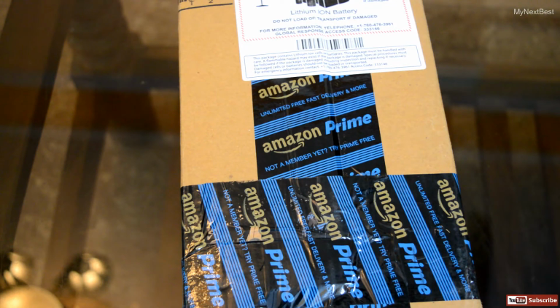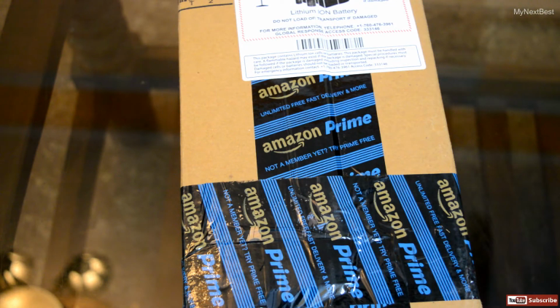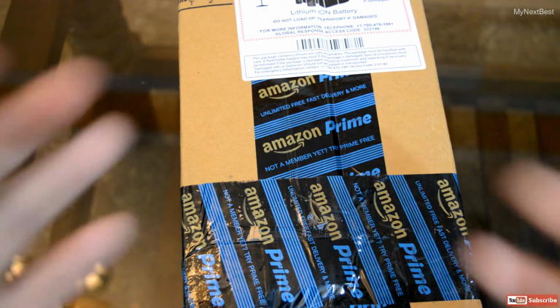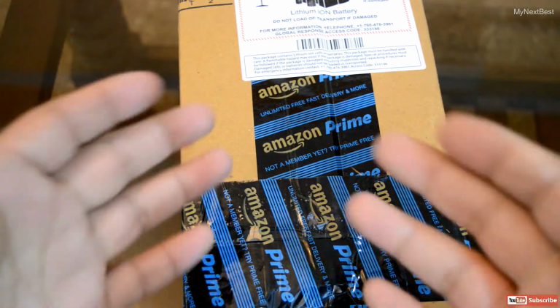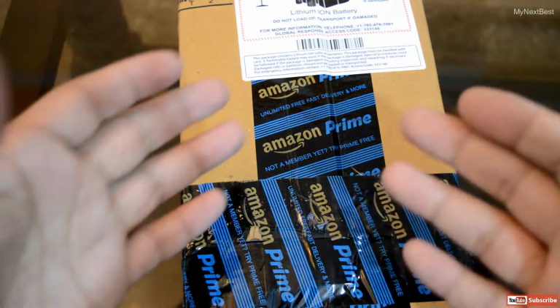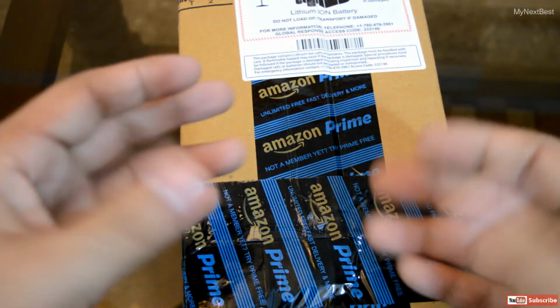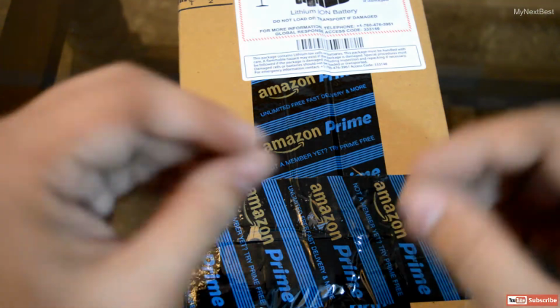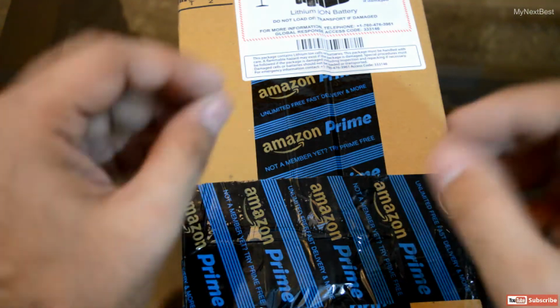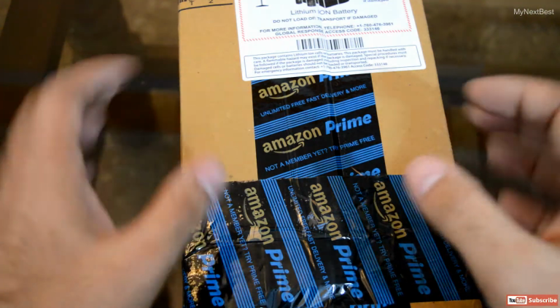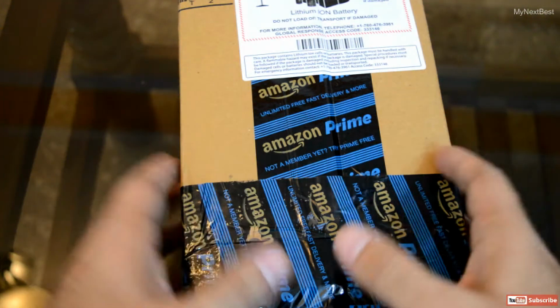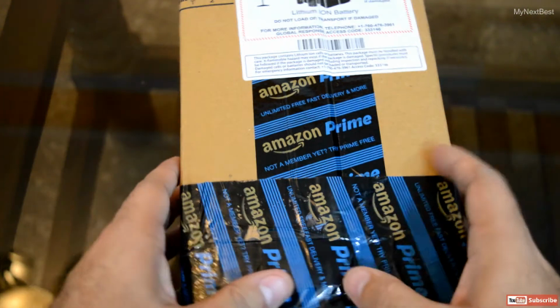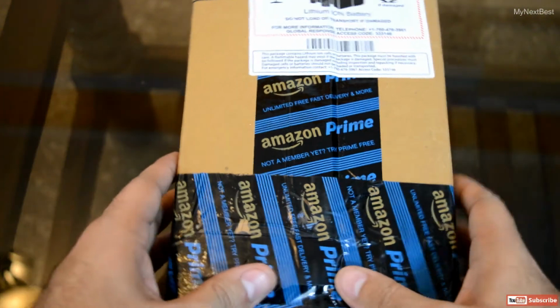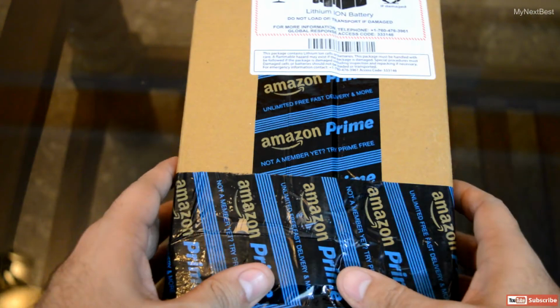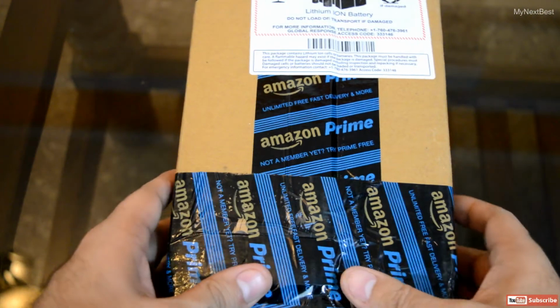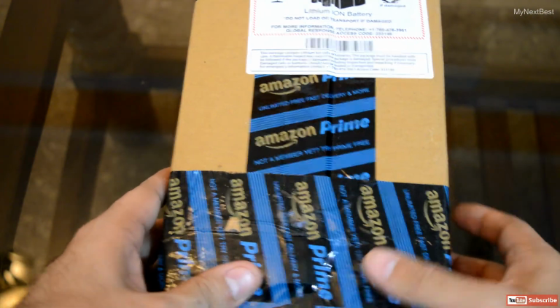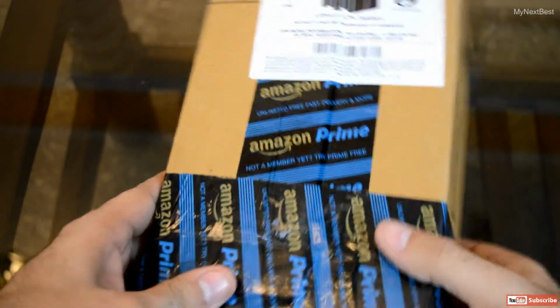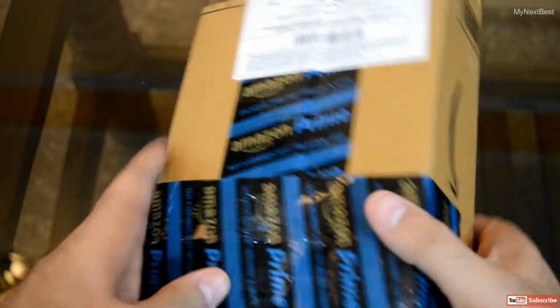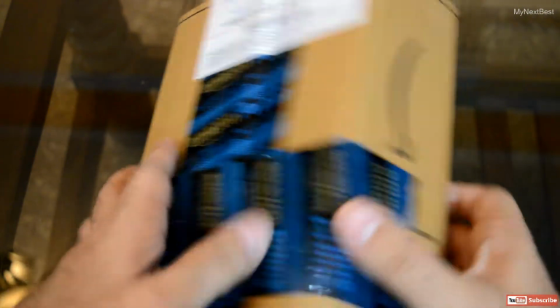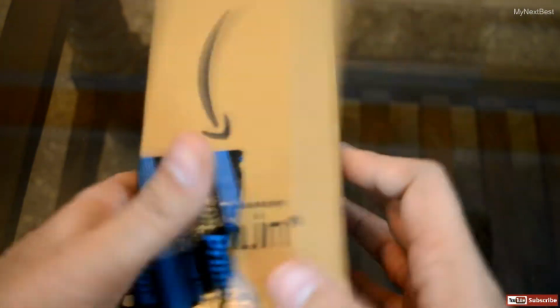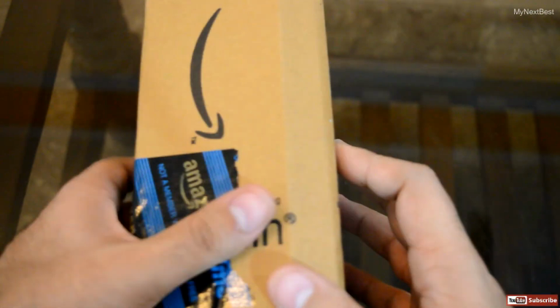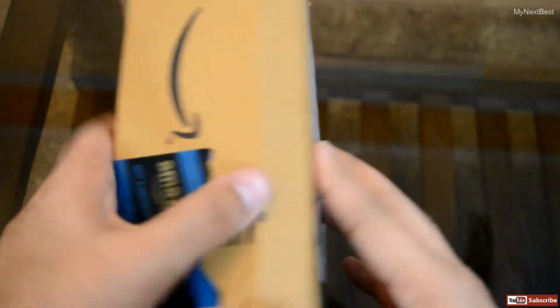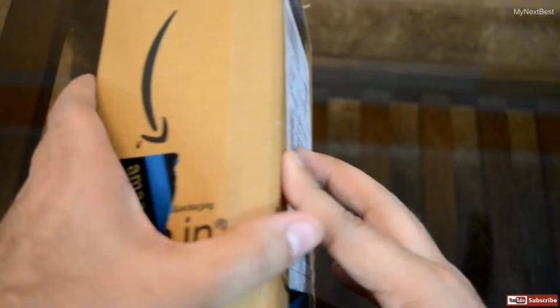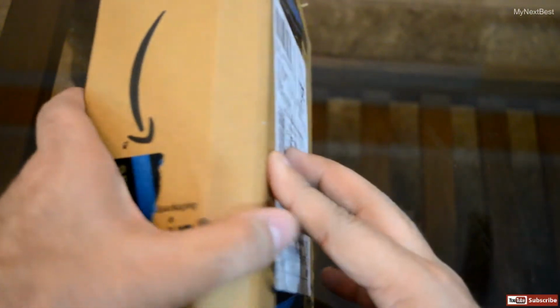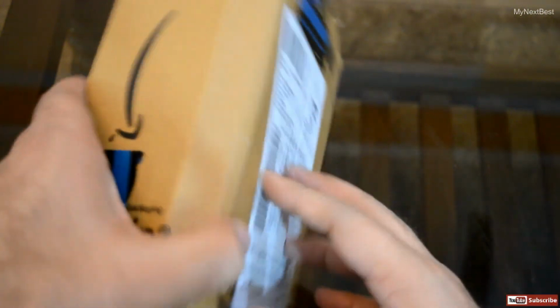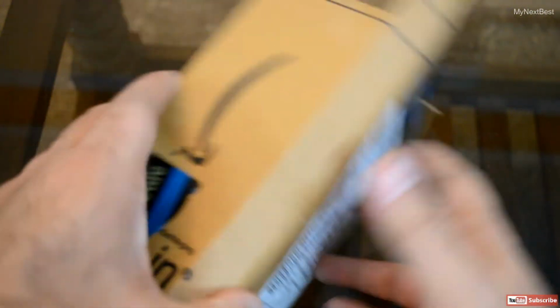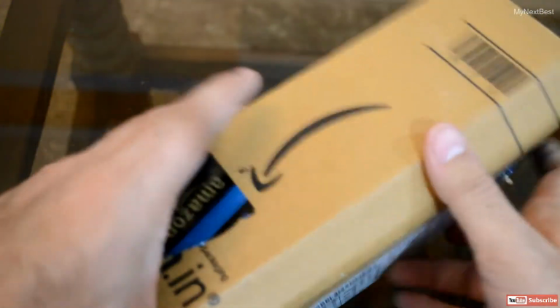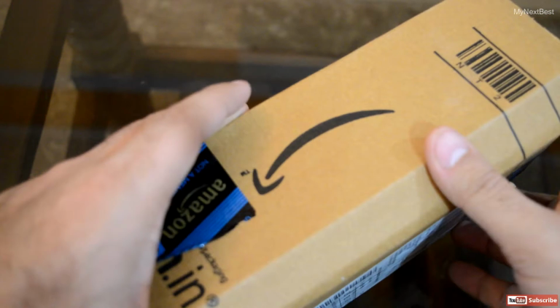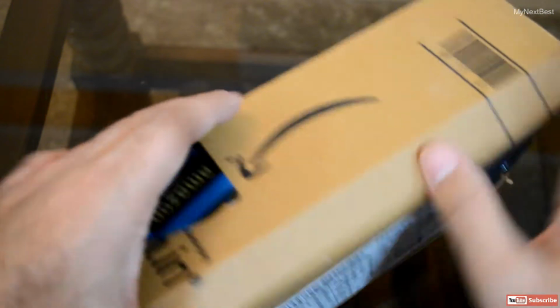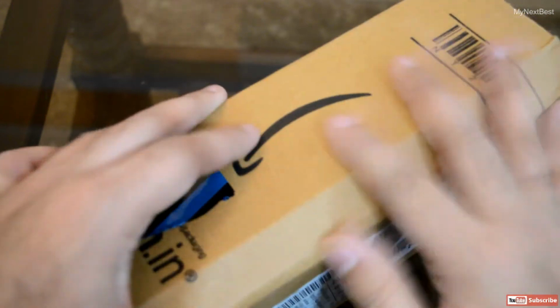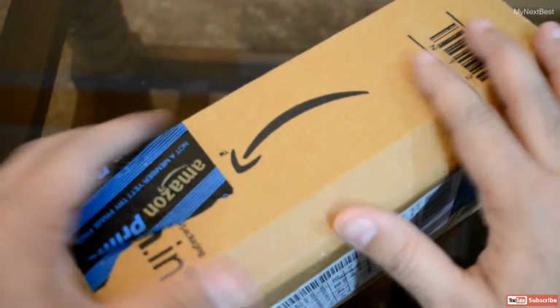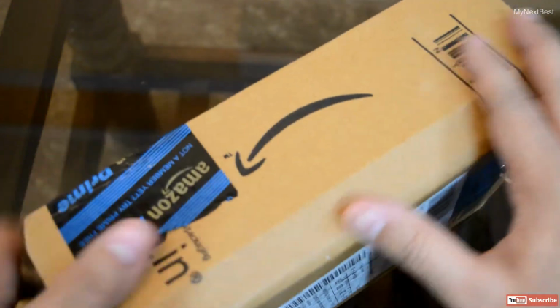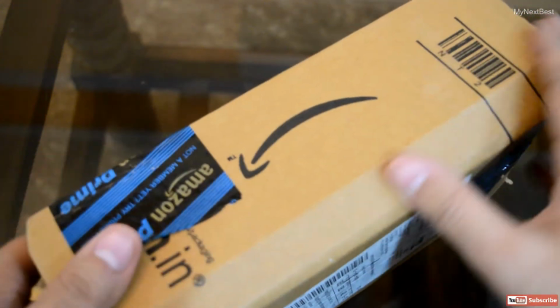If you plan to purchase the box from Amazon, or if you've already done that, you'll see similar packaging coming from Amazon.